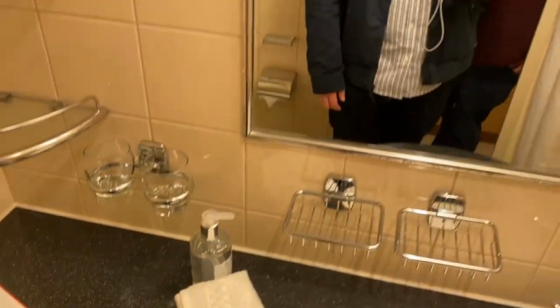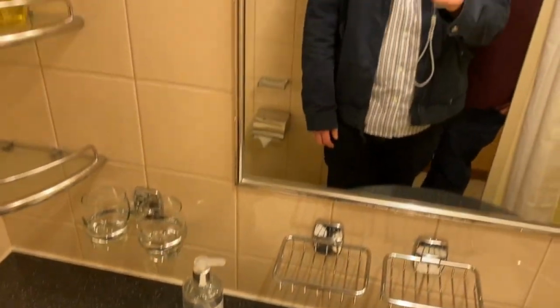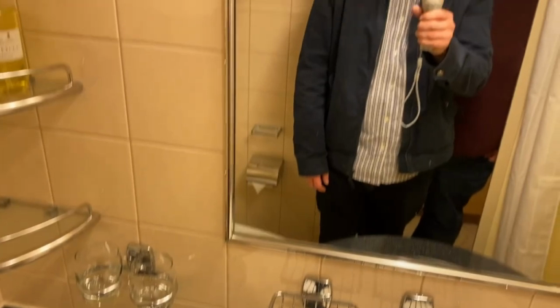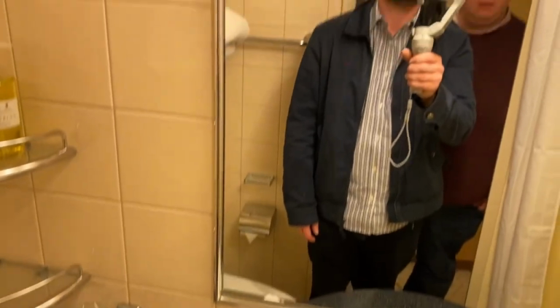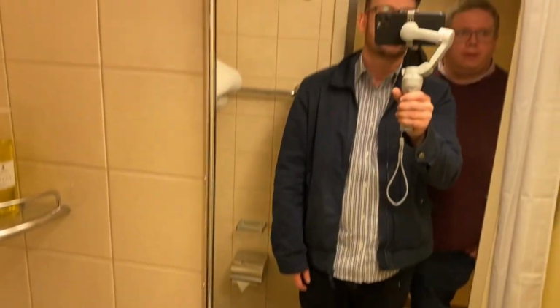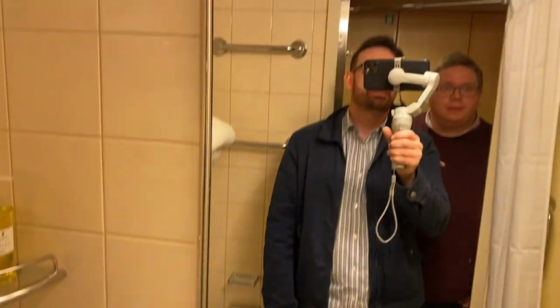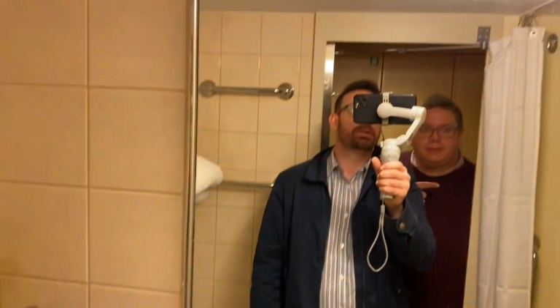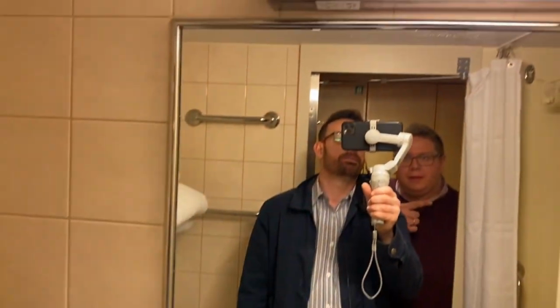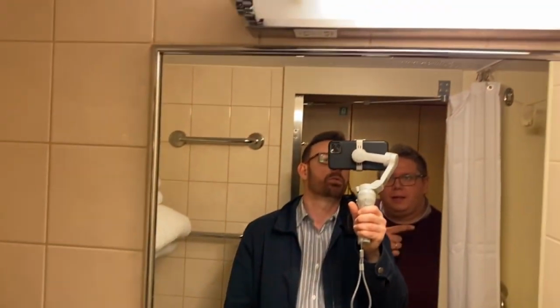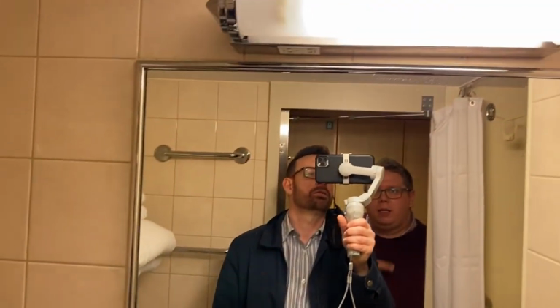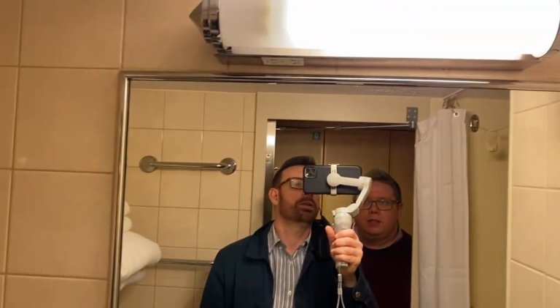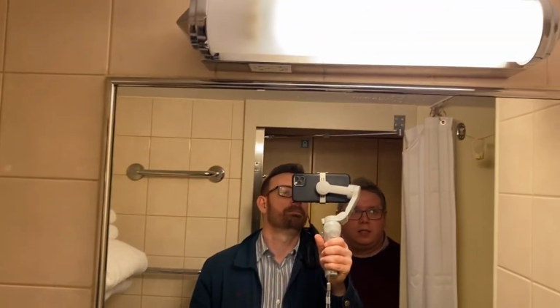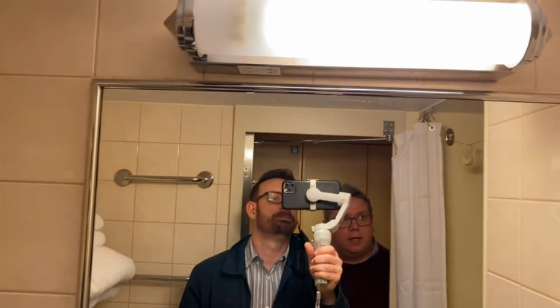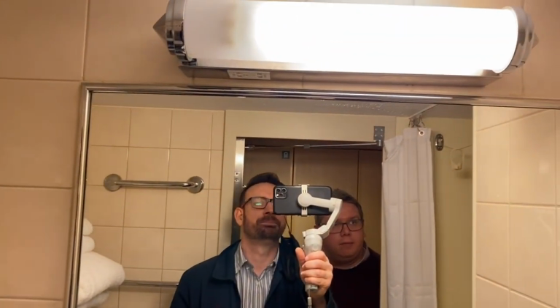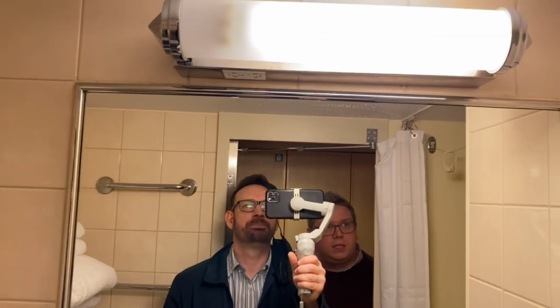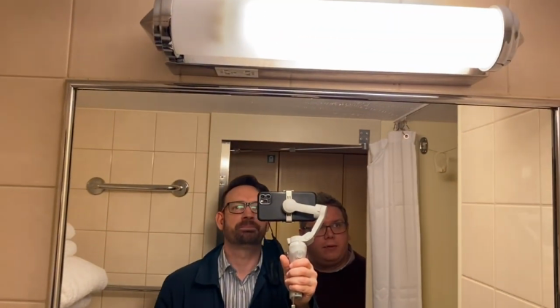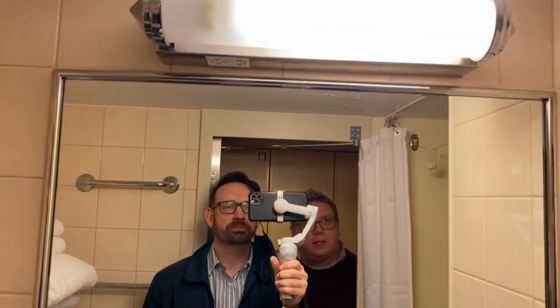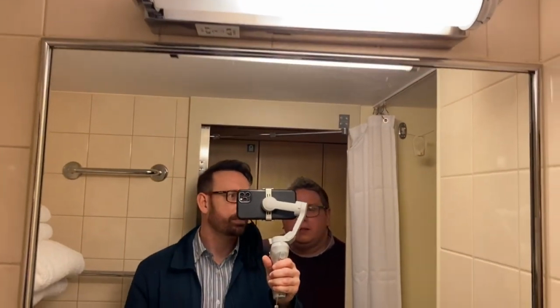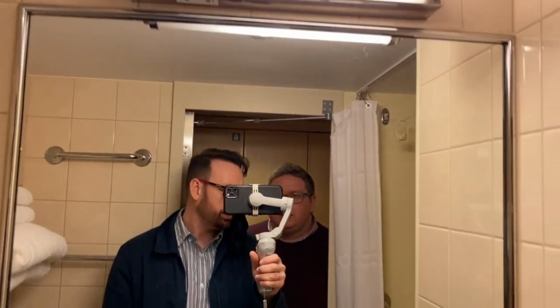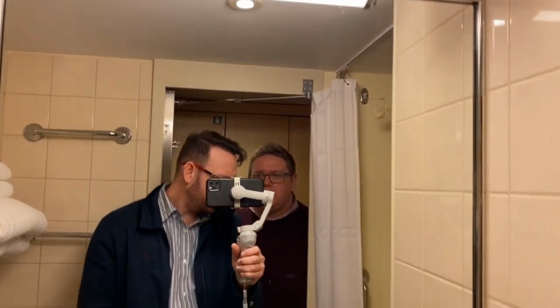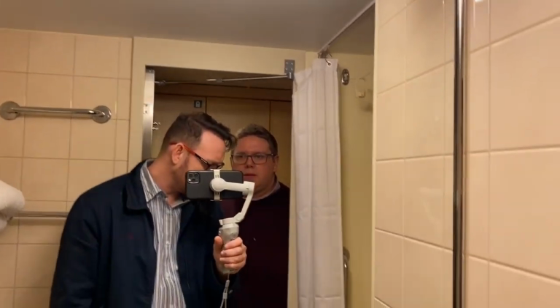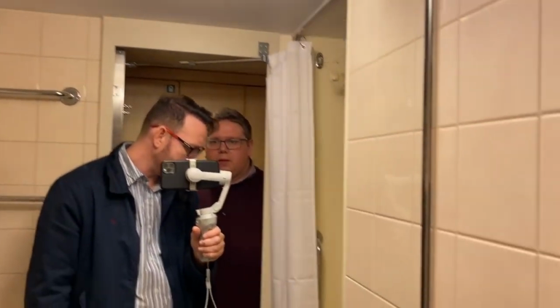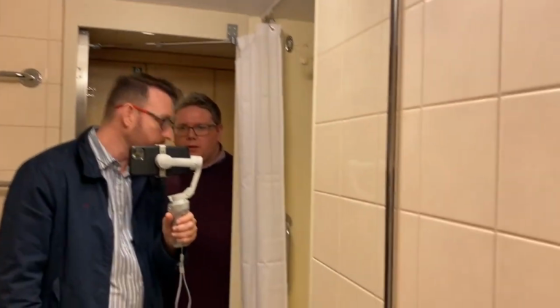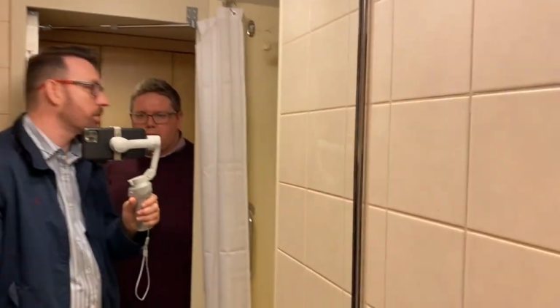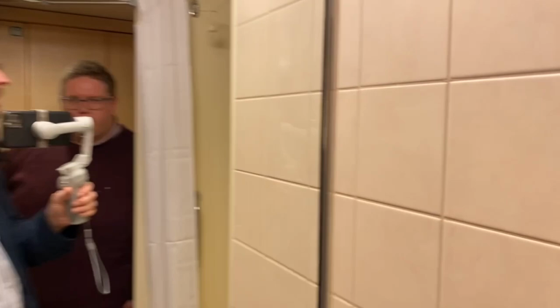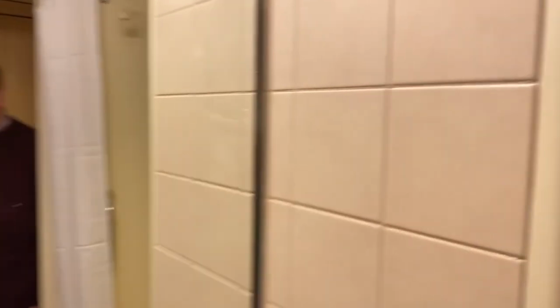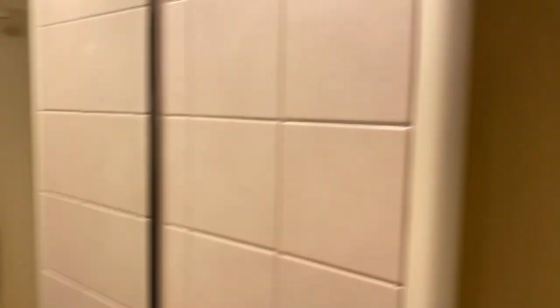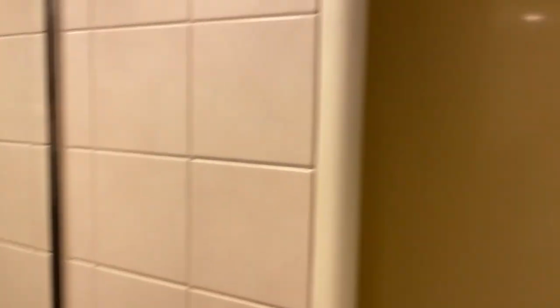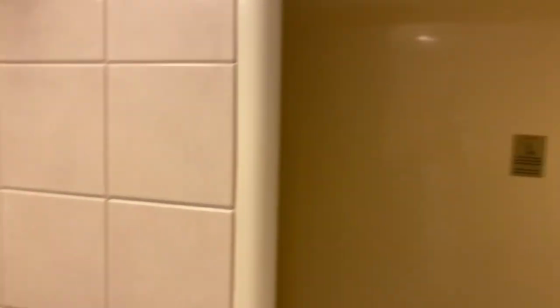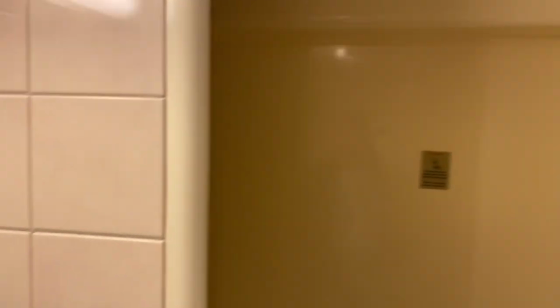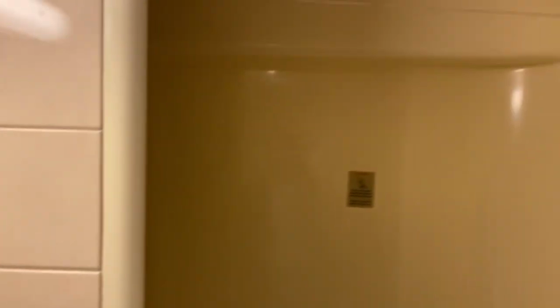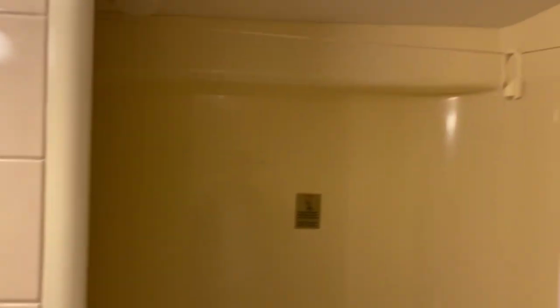Just a sort of standard mirror, which is fine. A little-sized shower, actually. So let's have a little look at the shower. This is the shower here.